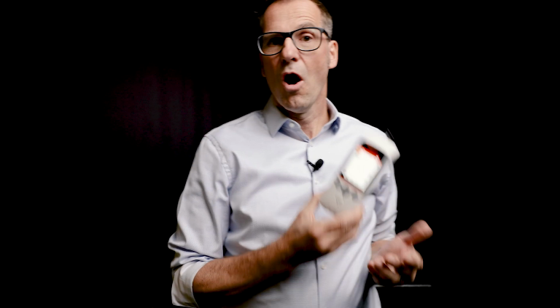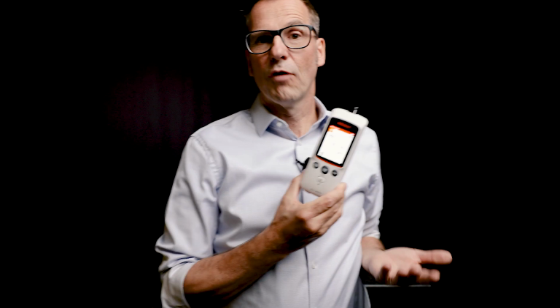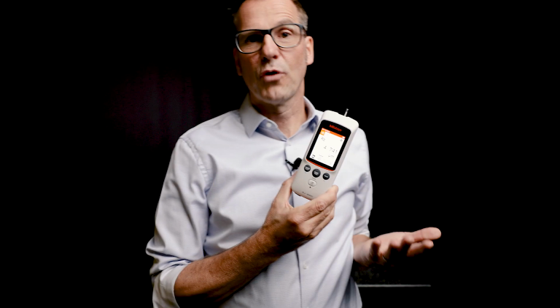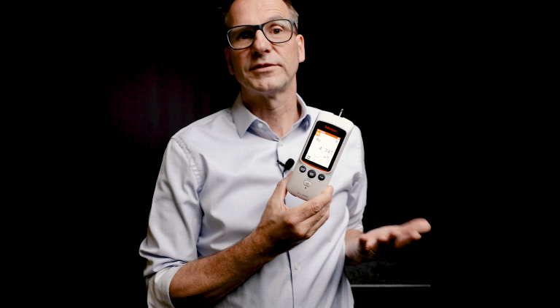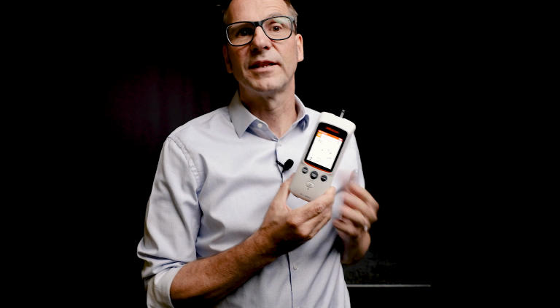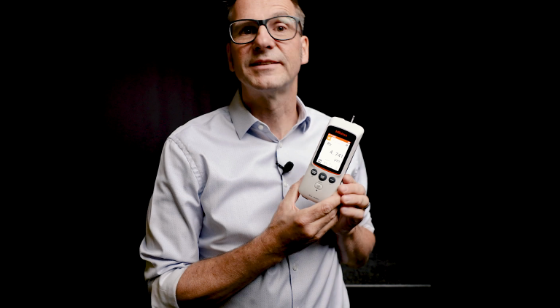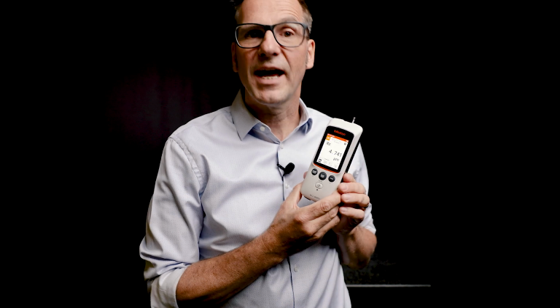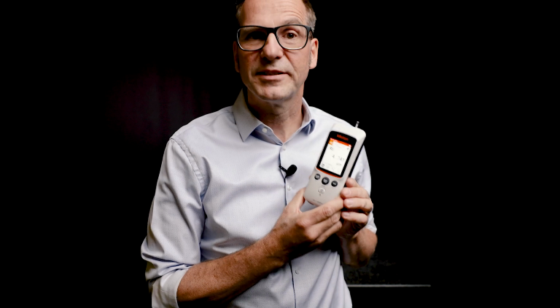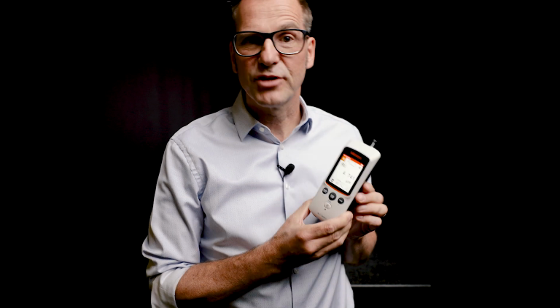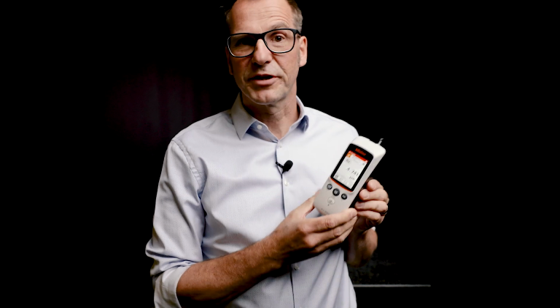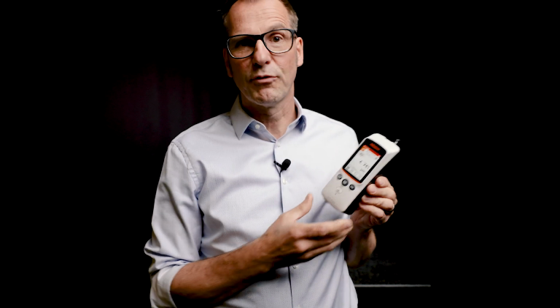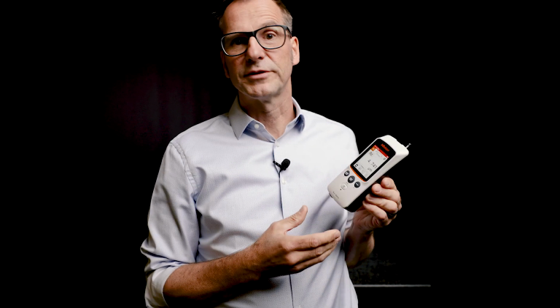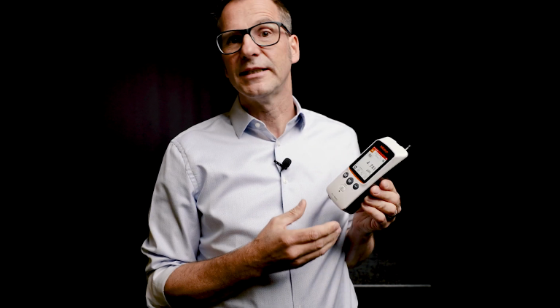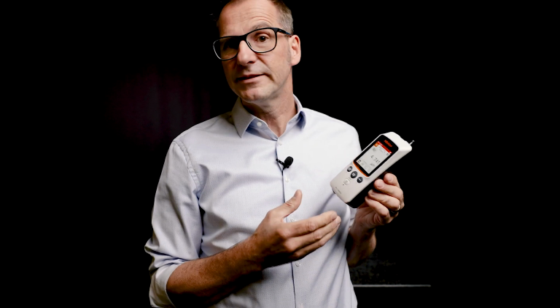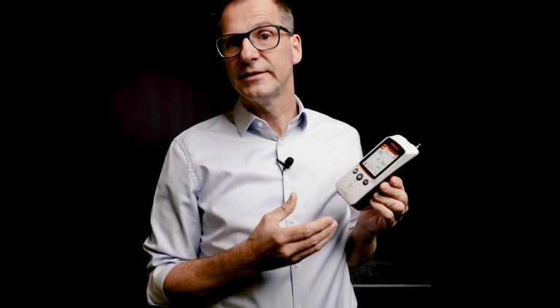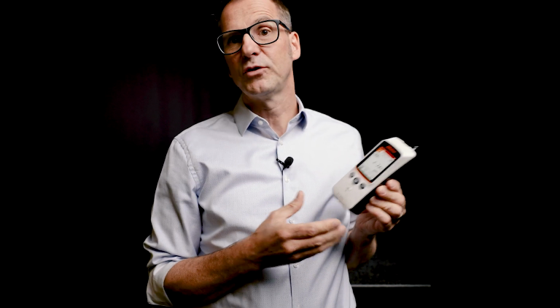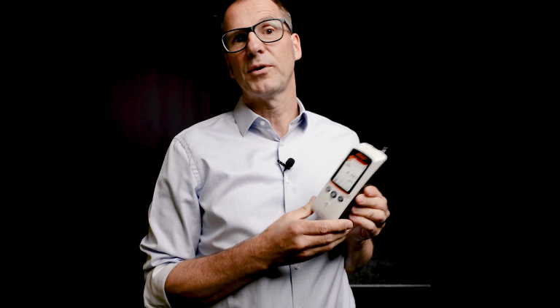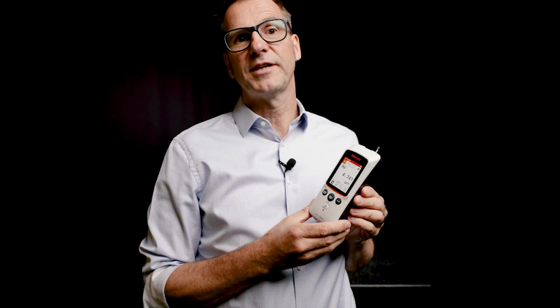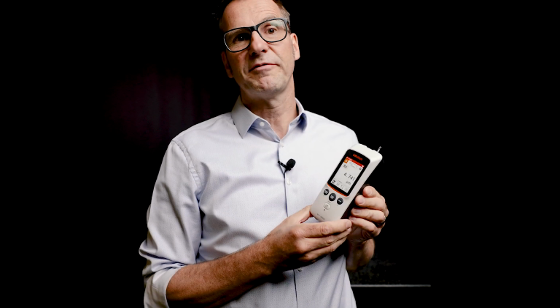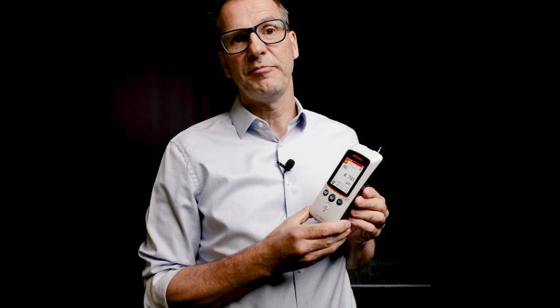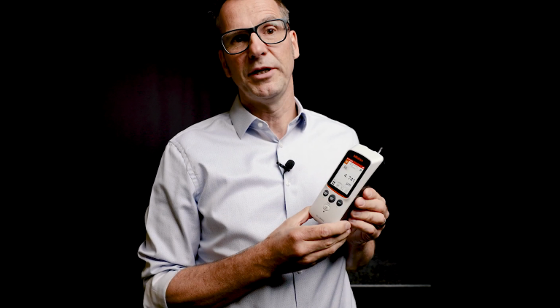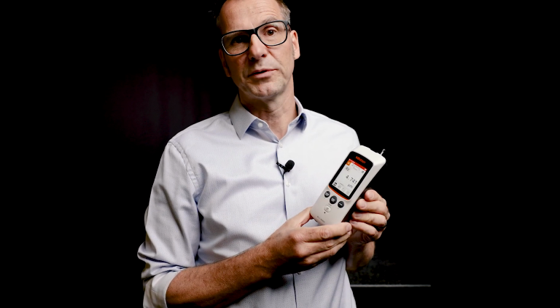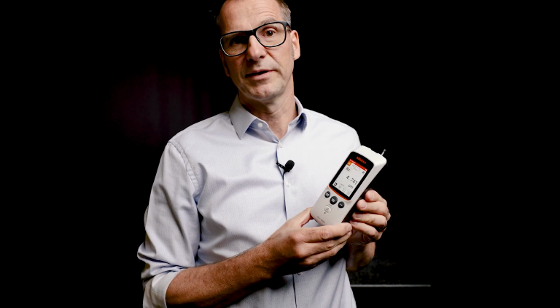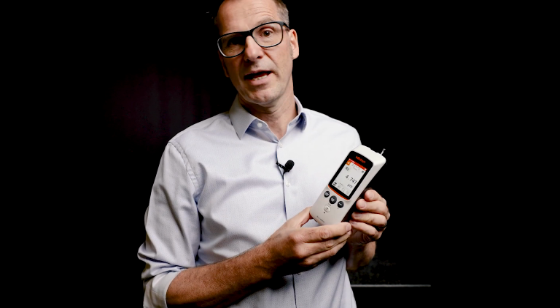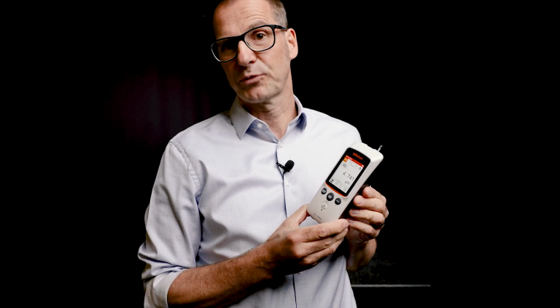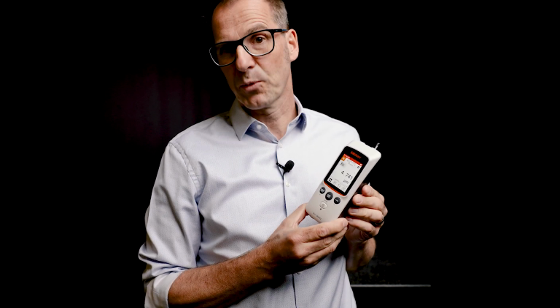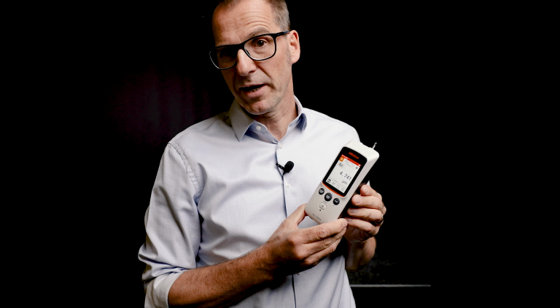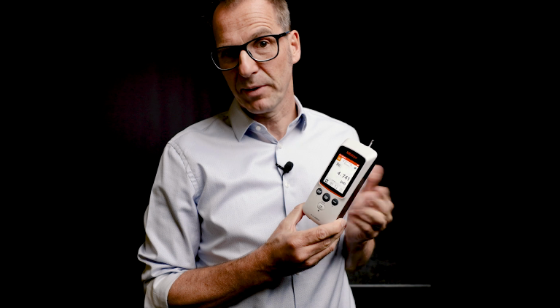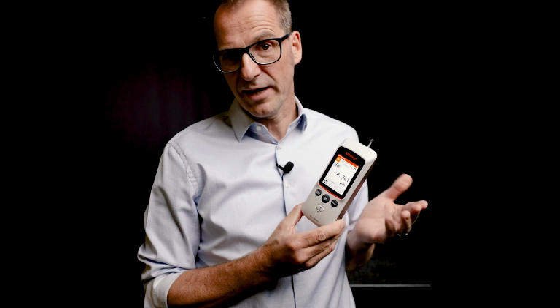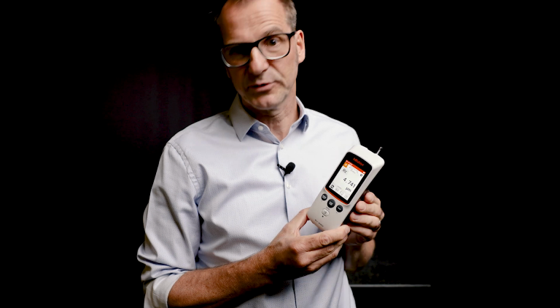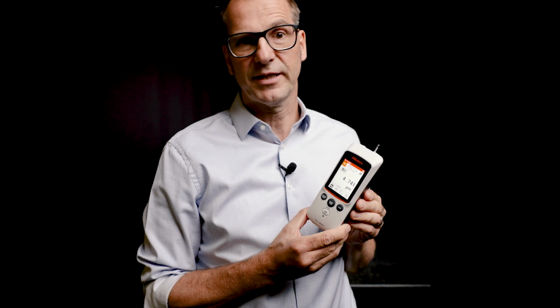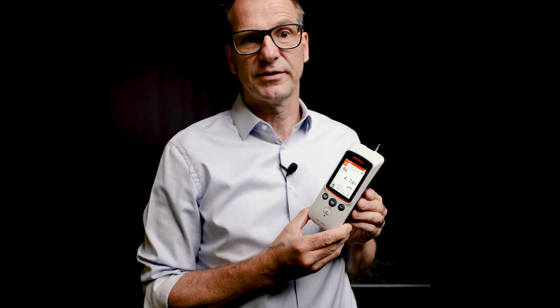Of course, the stylus measuring force is 0.75 millinewton, as required by the ISO standard.